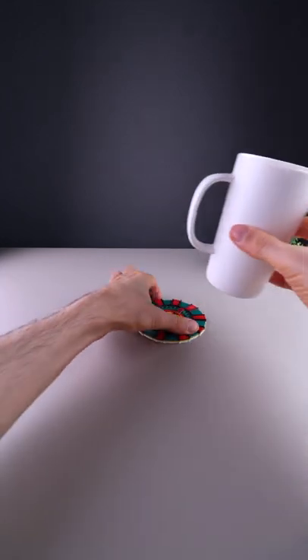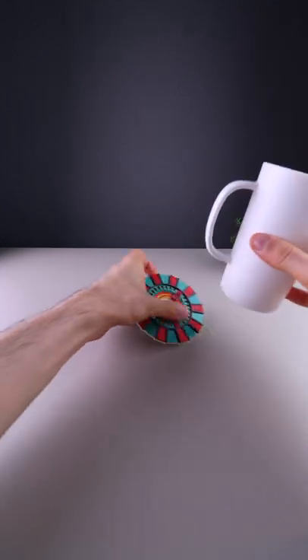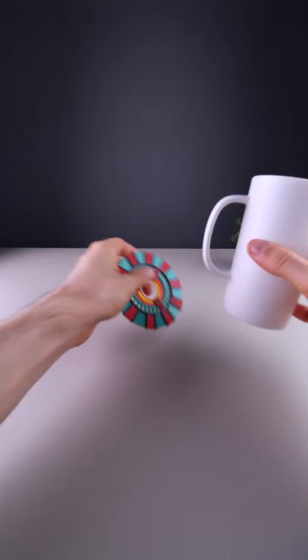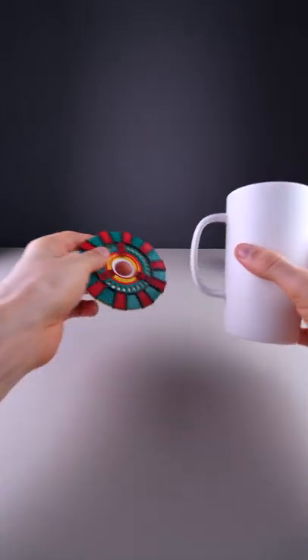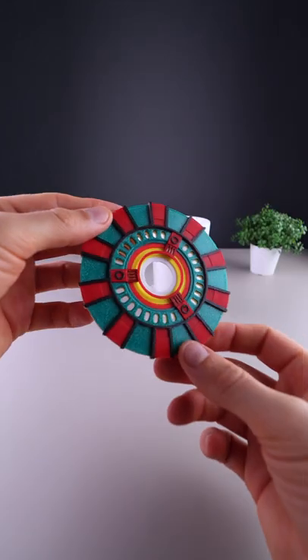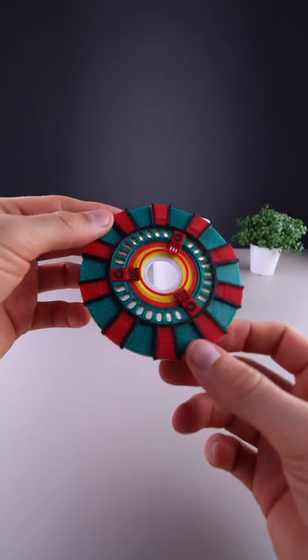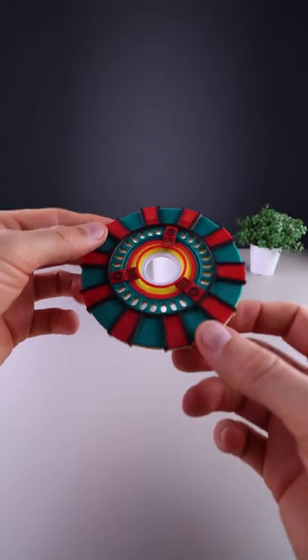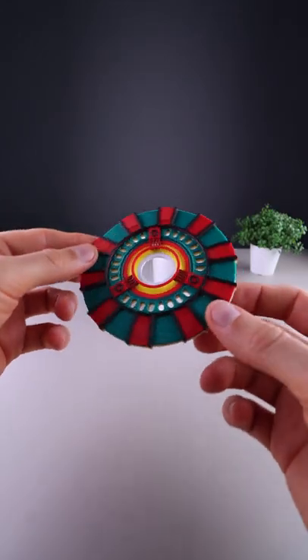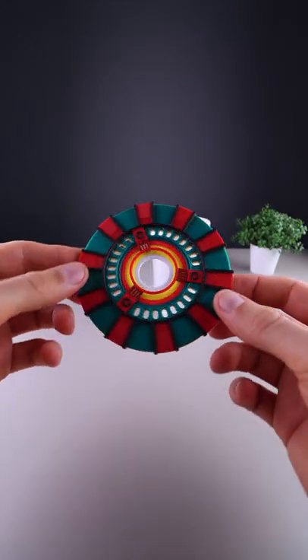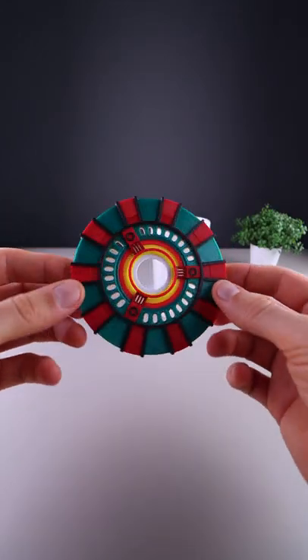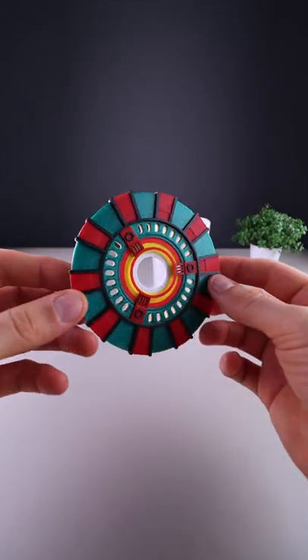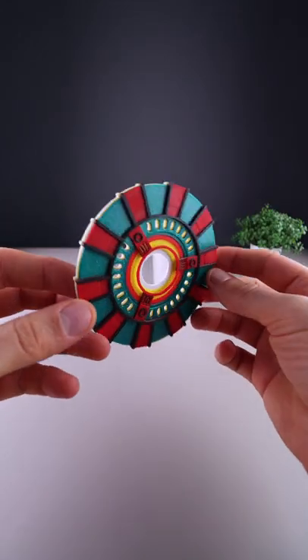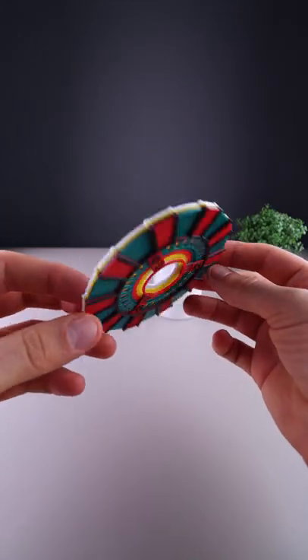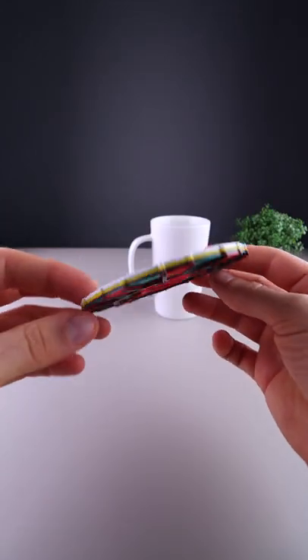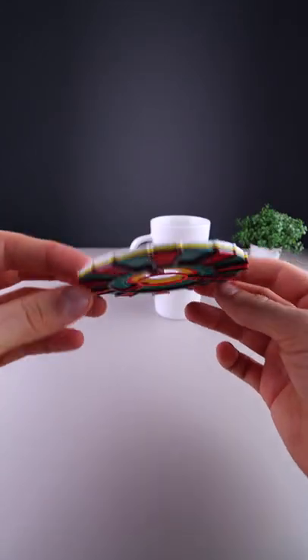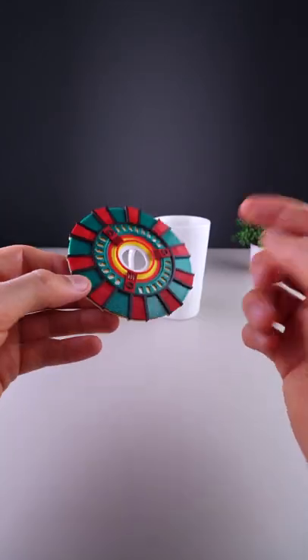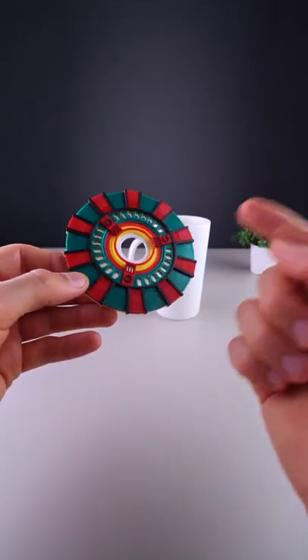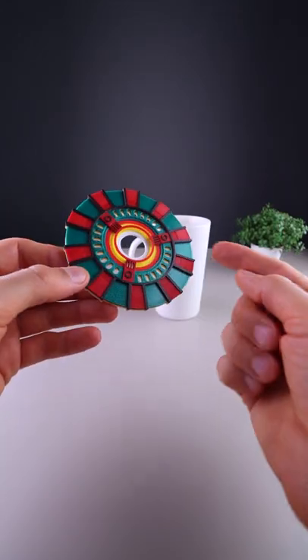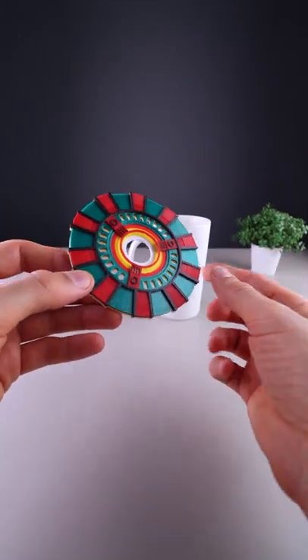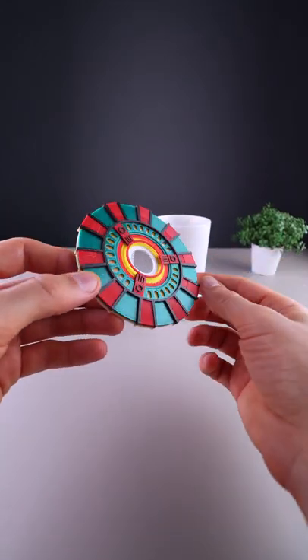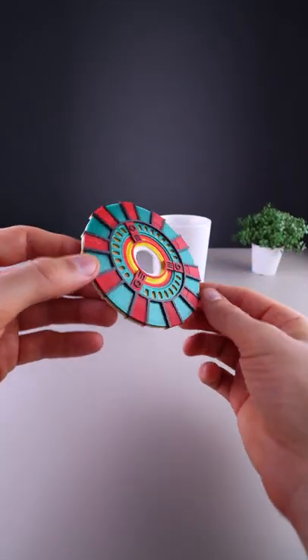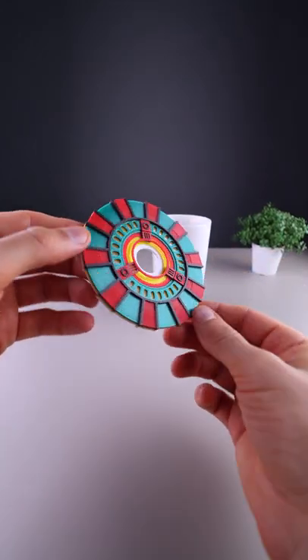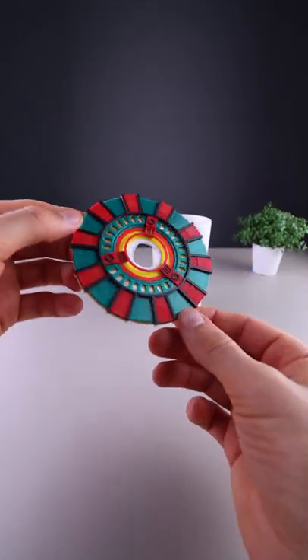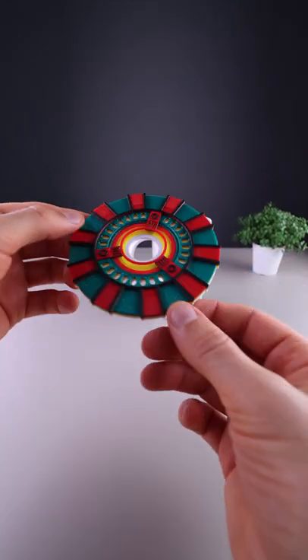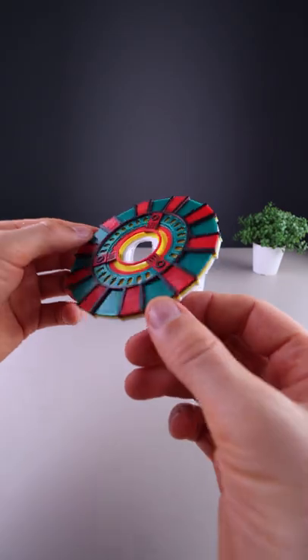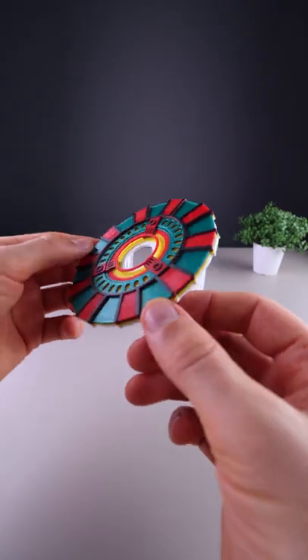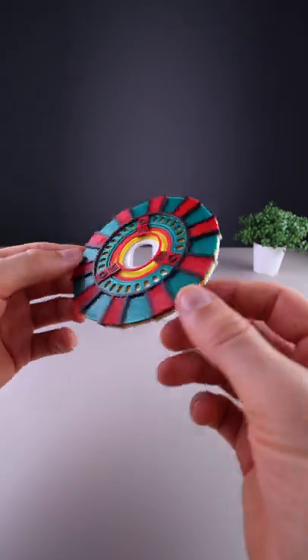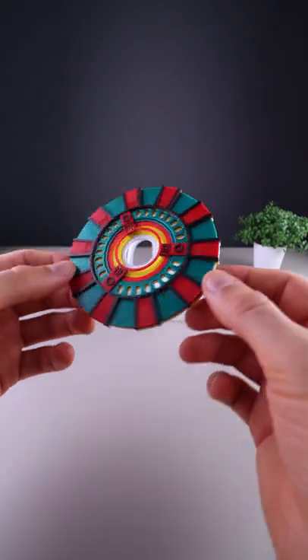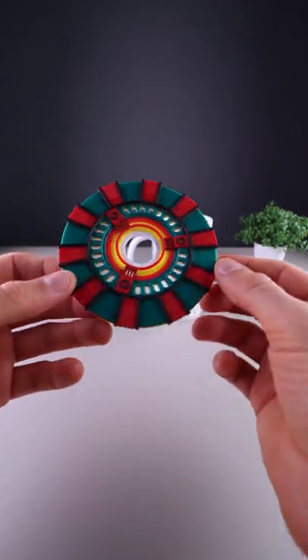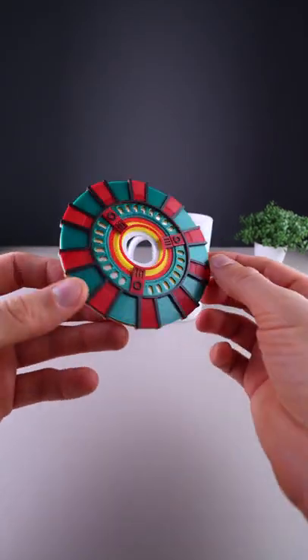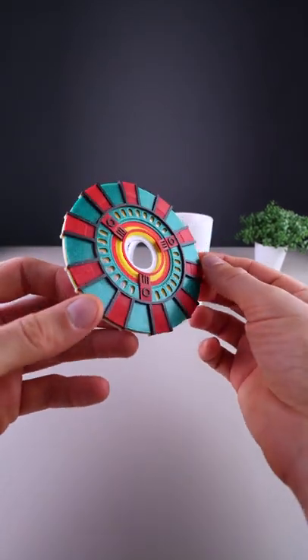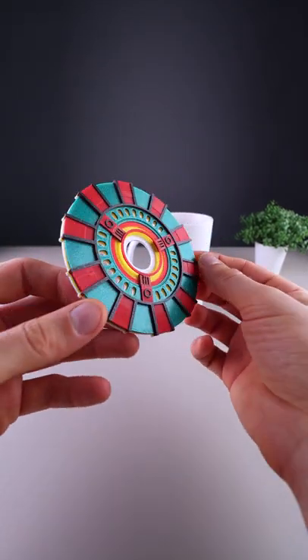This is a 3D printed arc reactor. Let me show you how to make one in multi-colors.